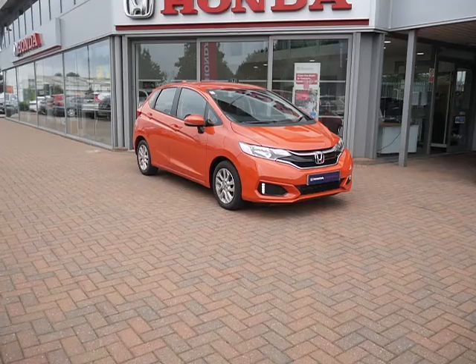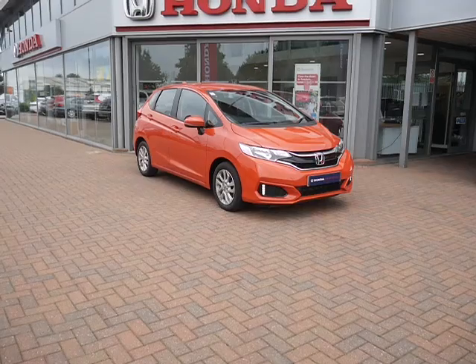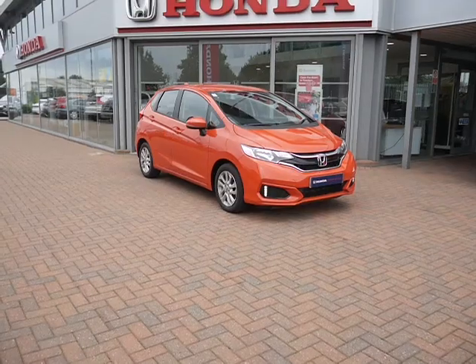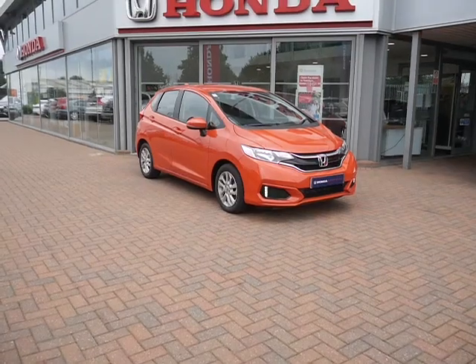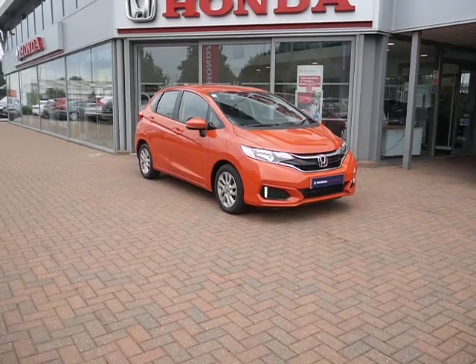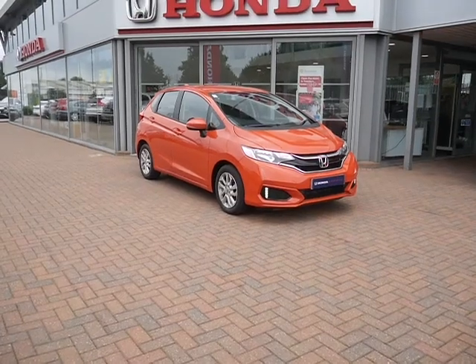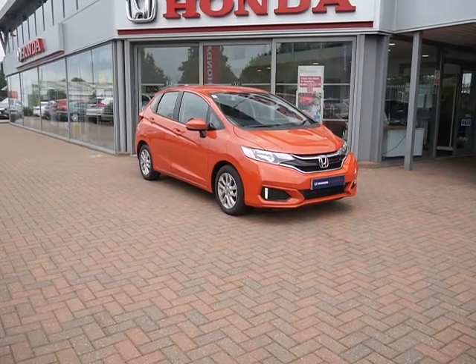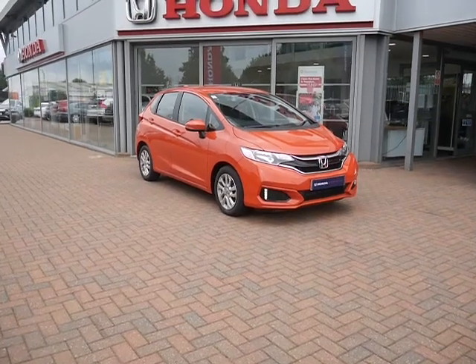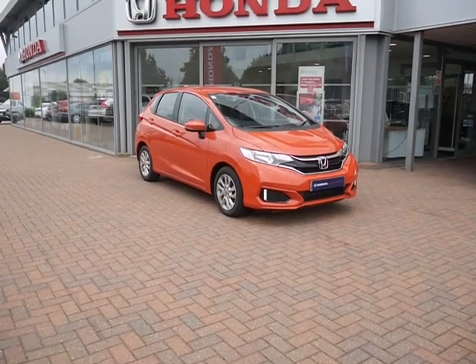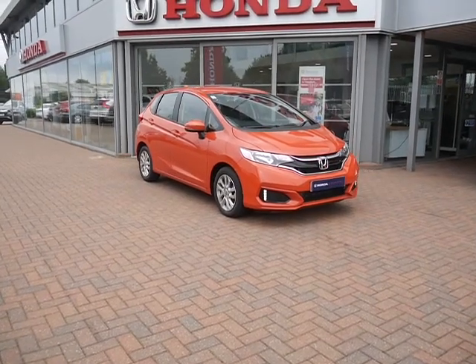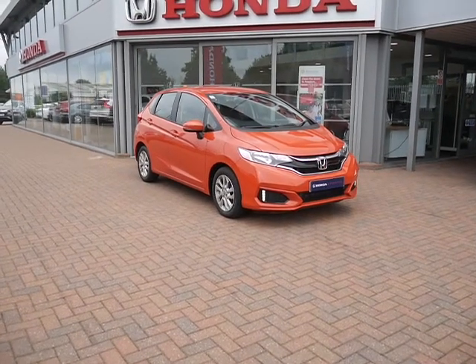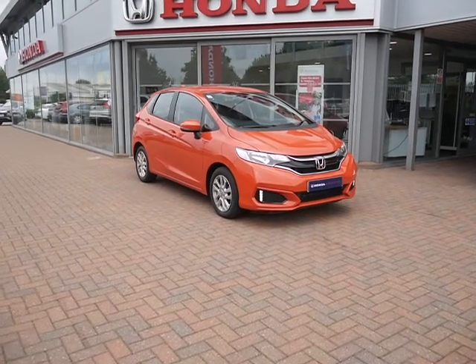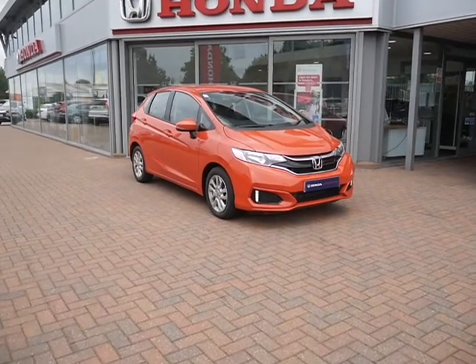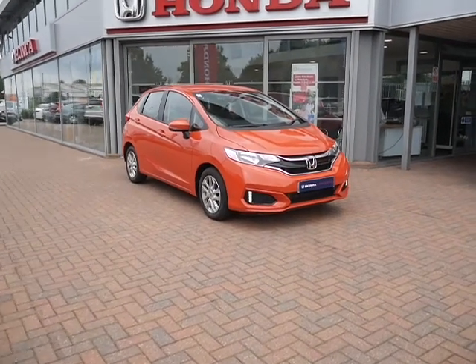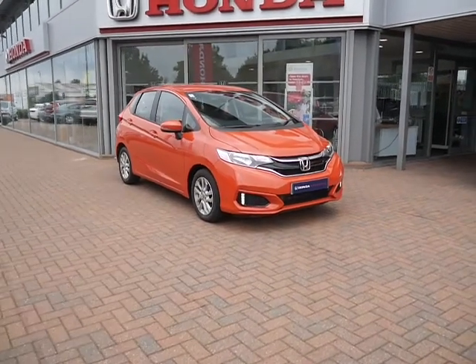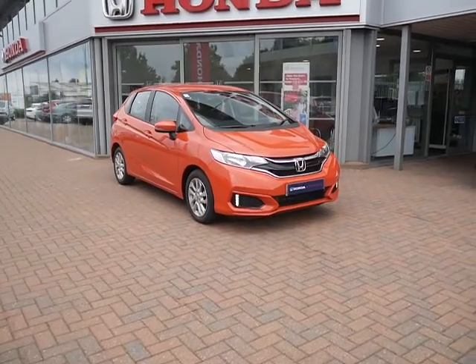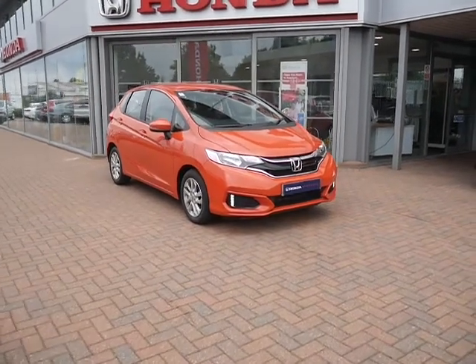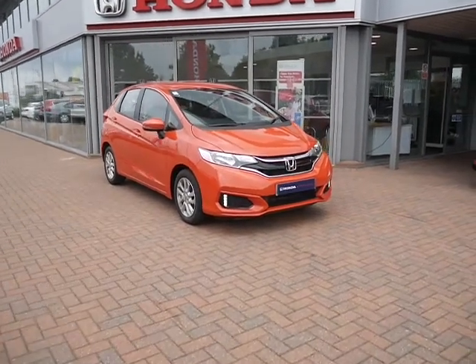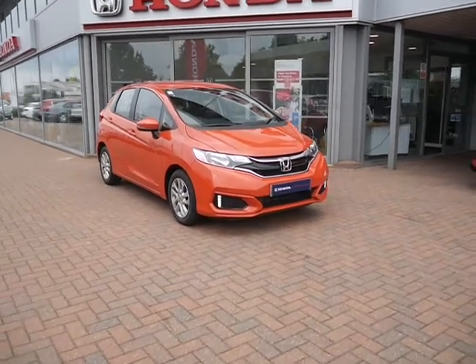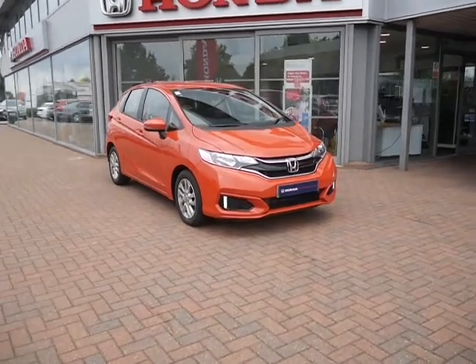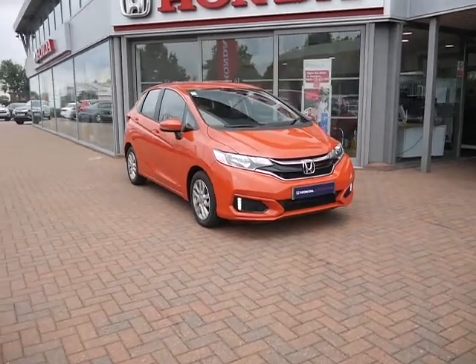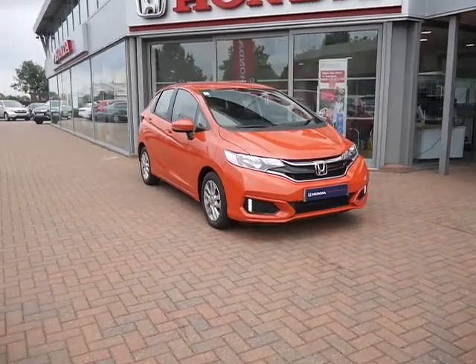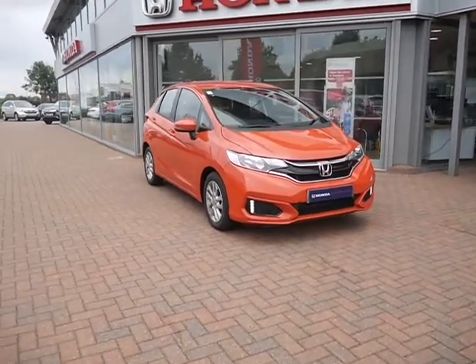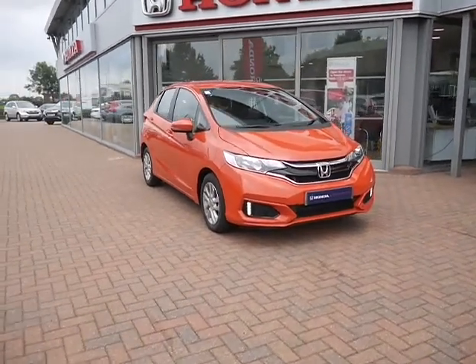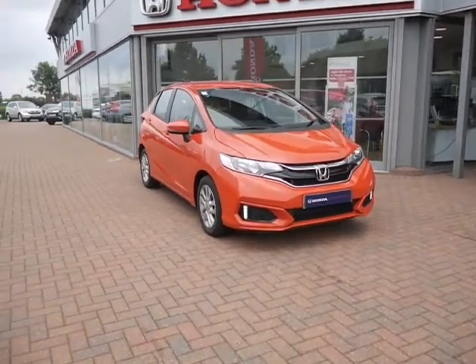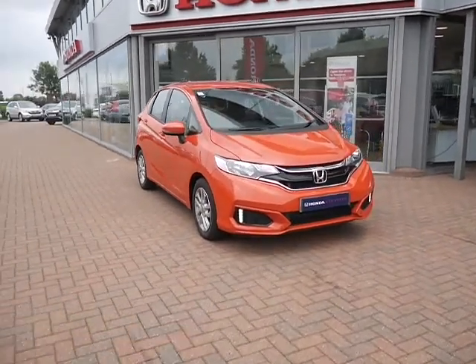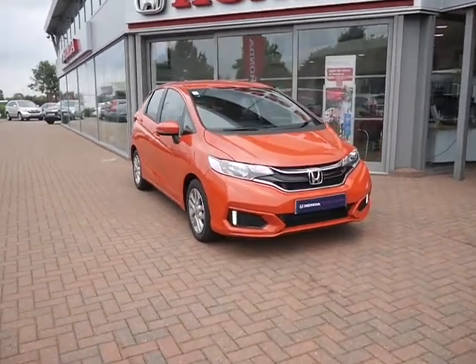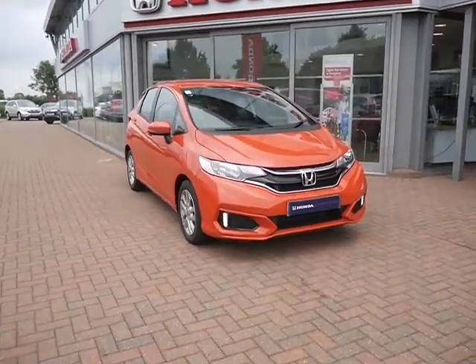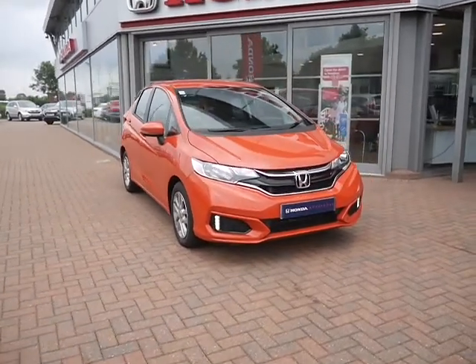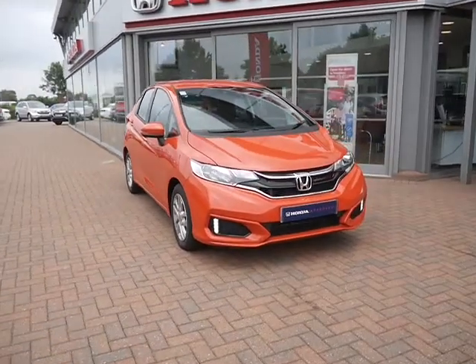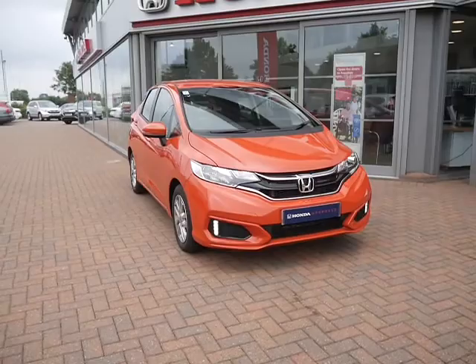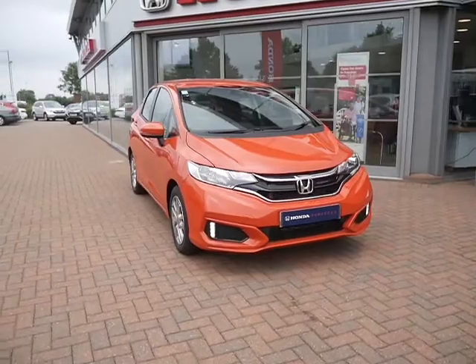Hello and welcome to JT Hughes. Today I'm going to be showing you around this Jazz SE 1.3 petrol.